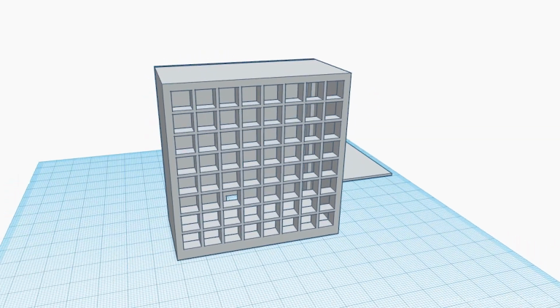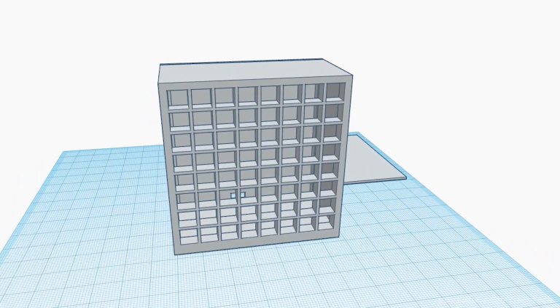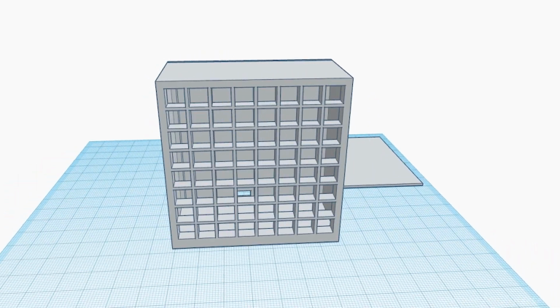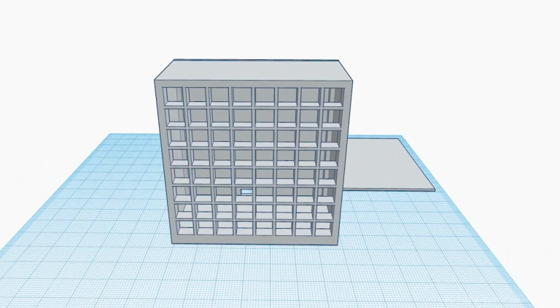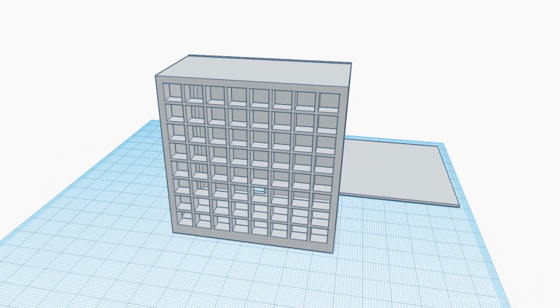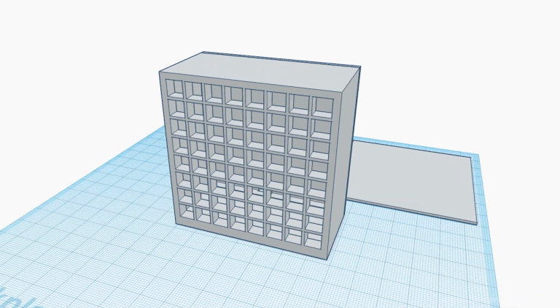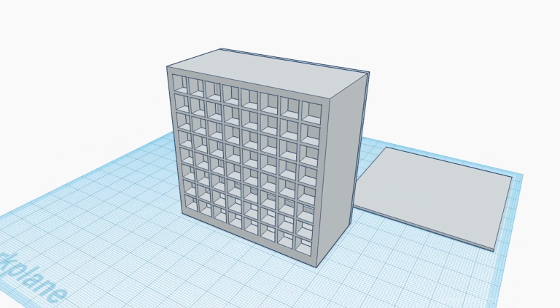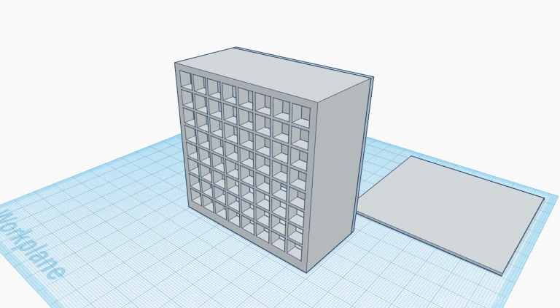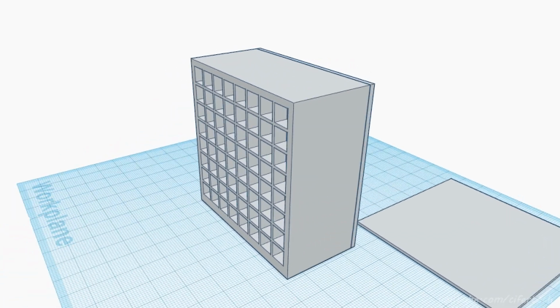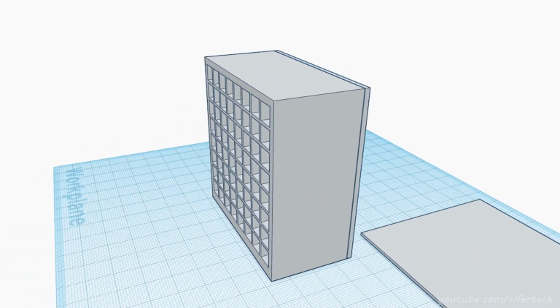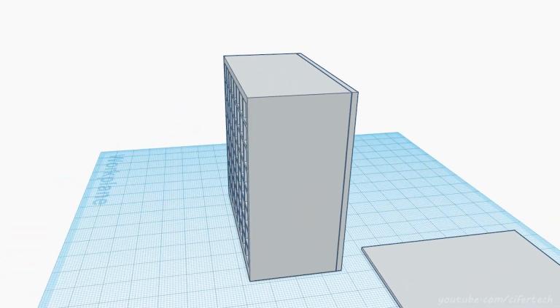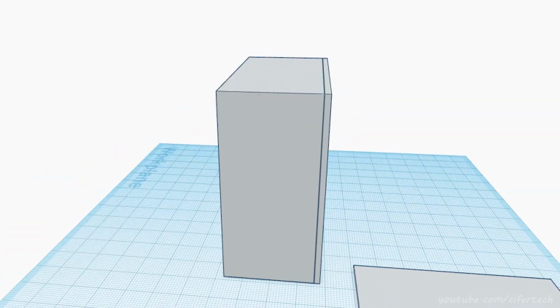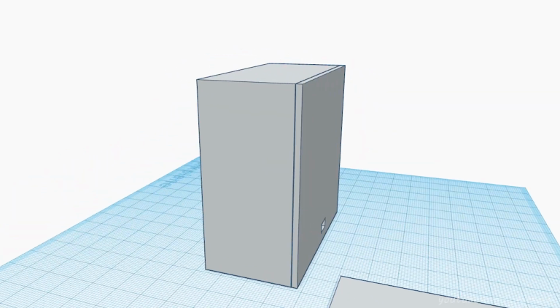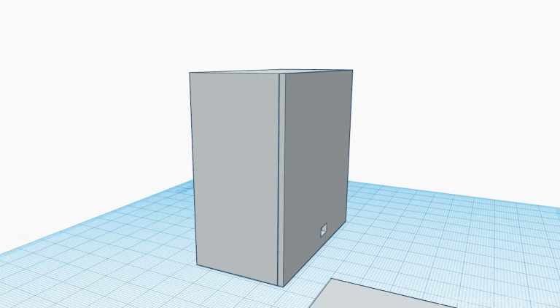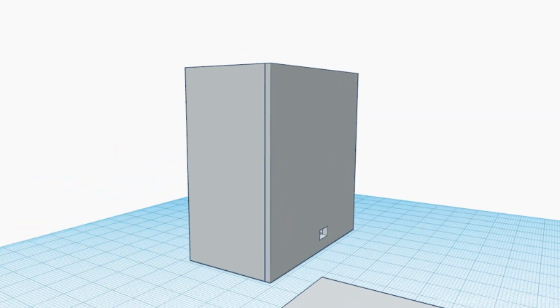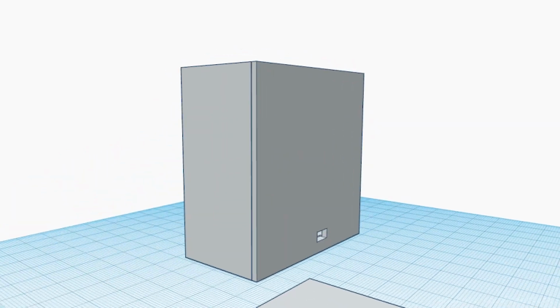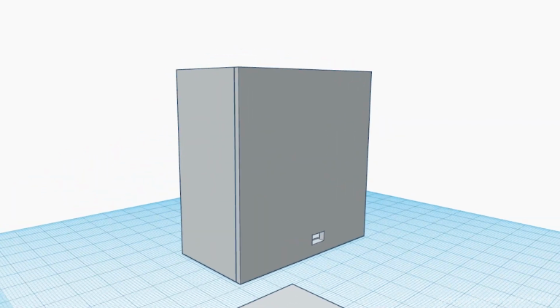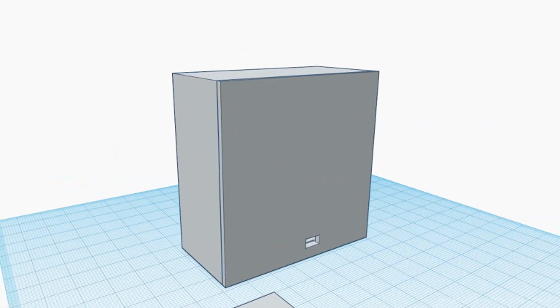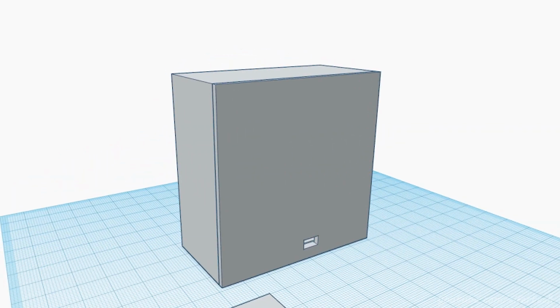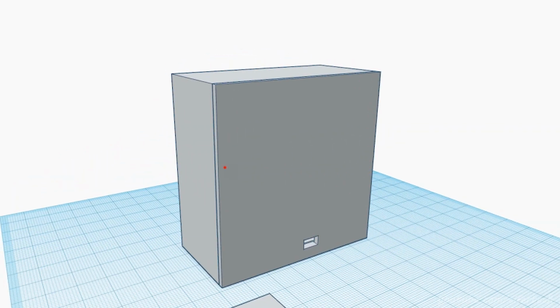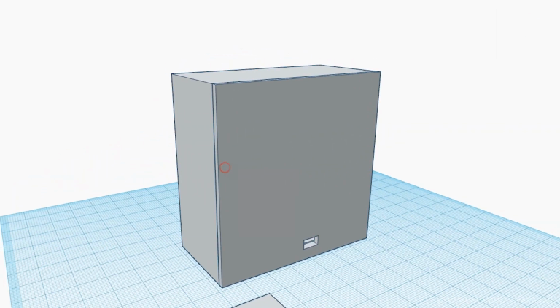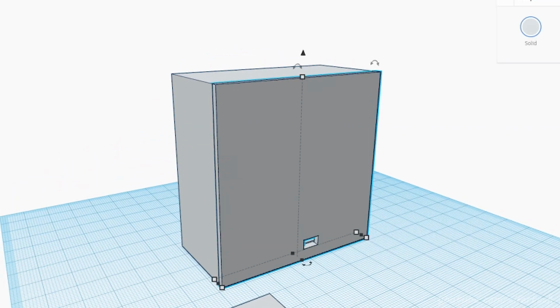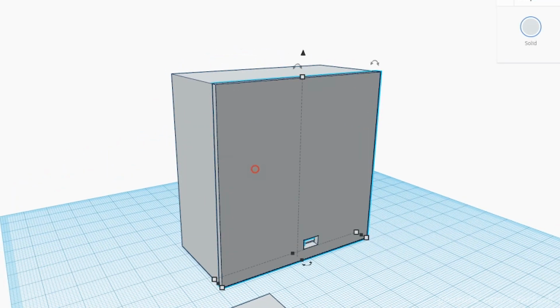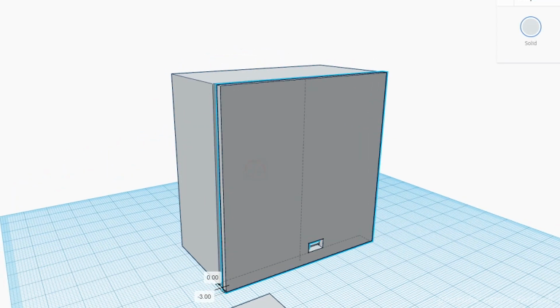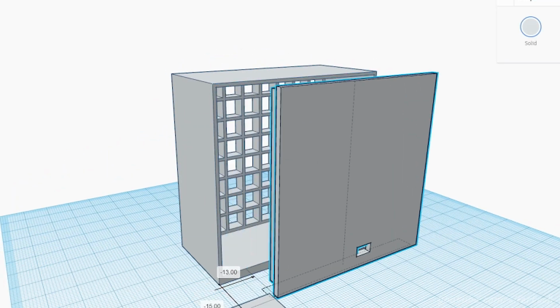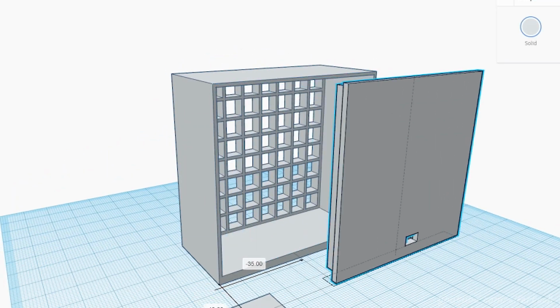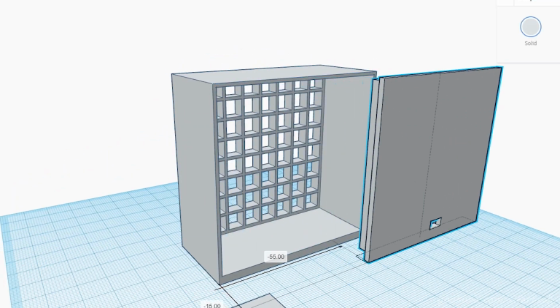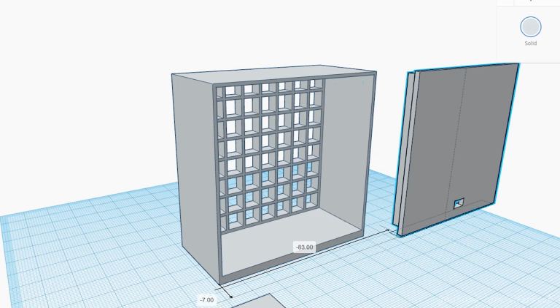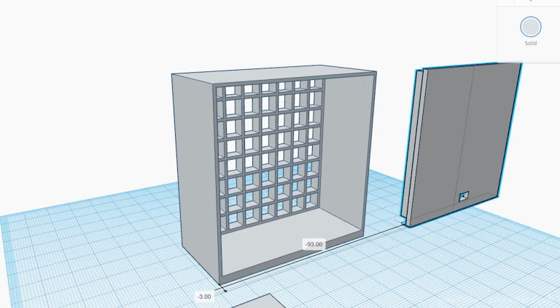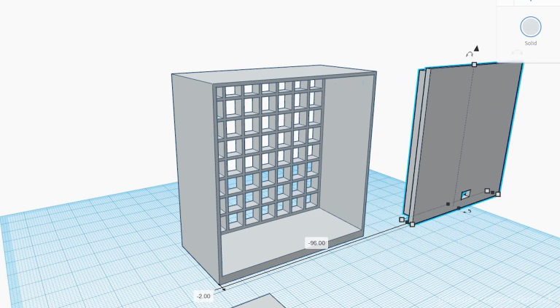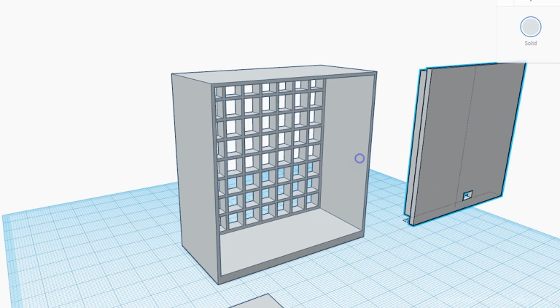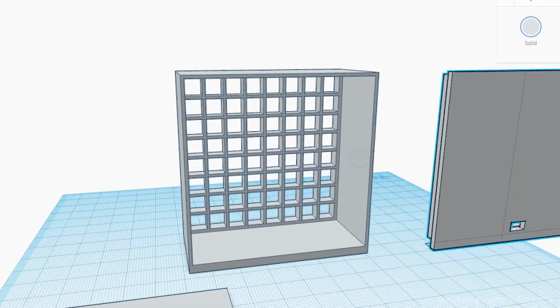At the next step, I designed a case for our matrix display, and after a few hours it was fresh and ready to use.